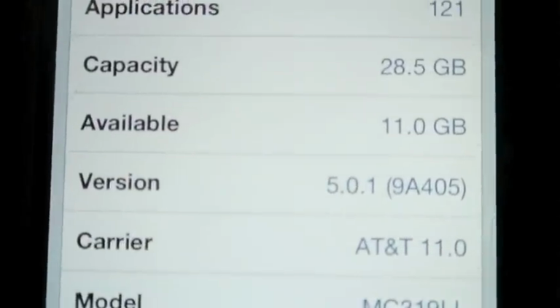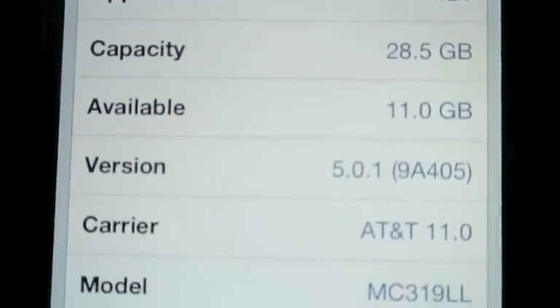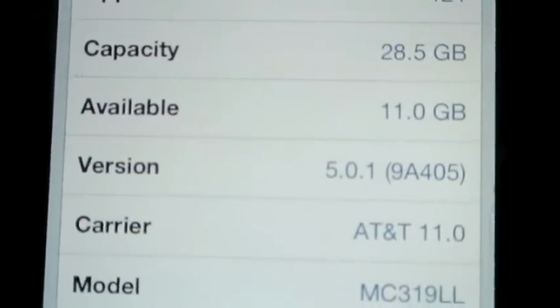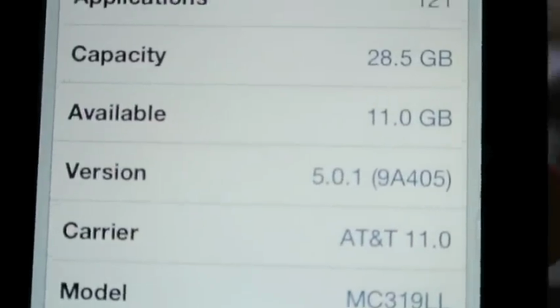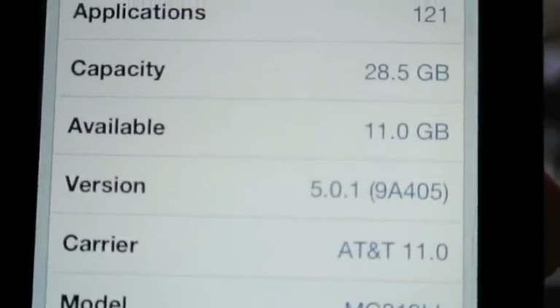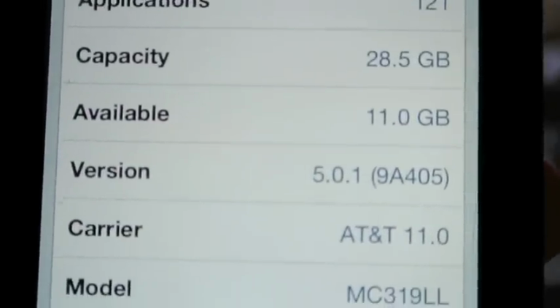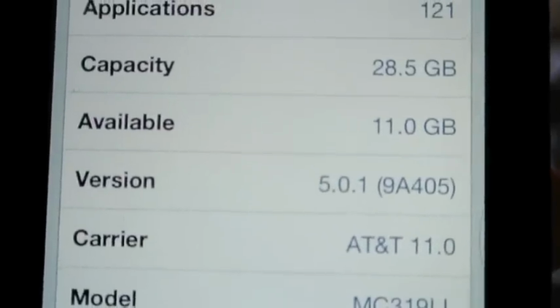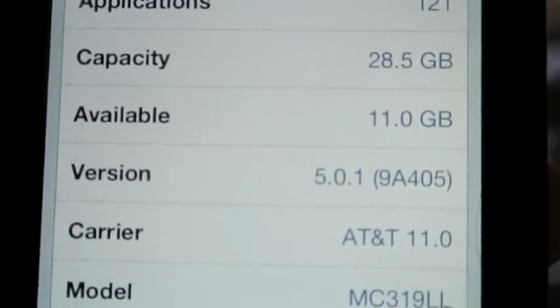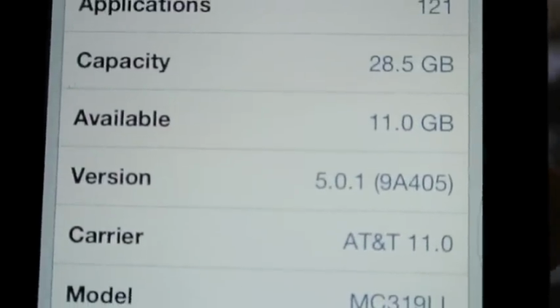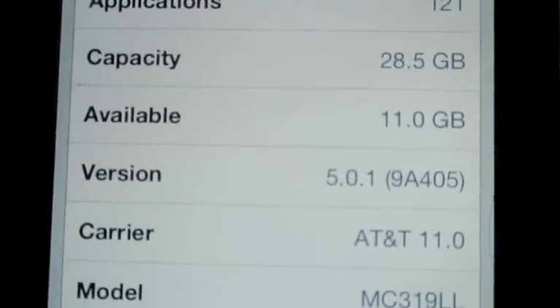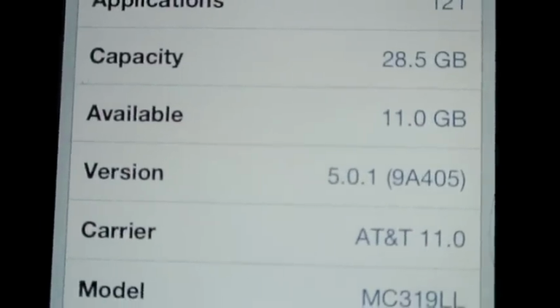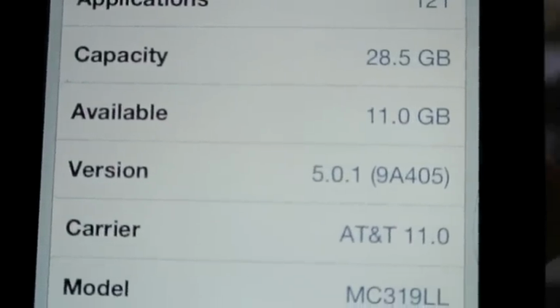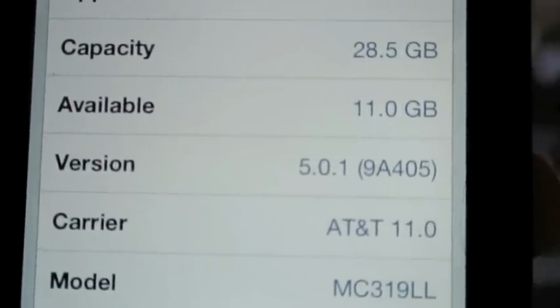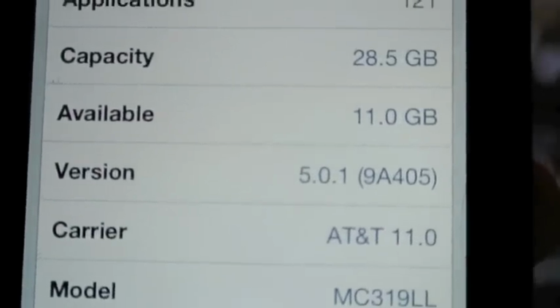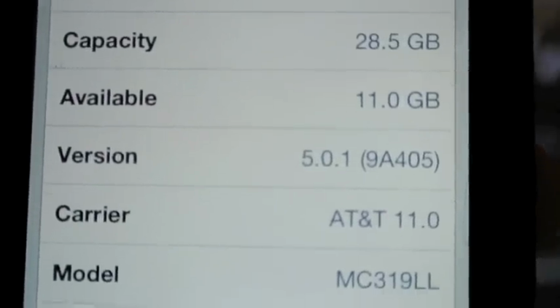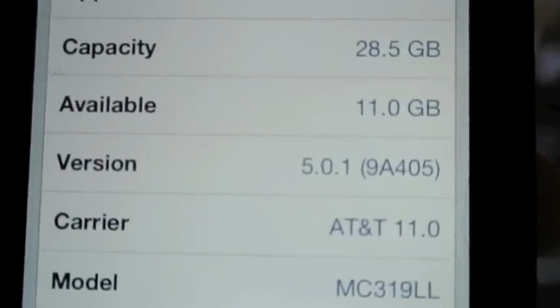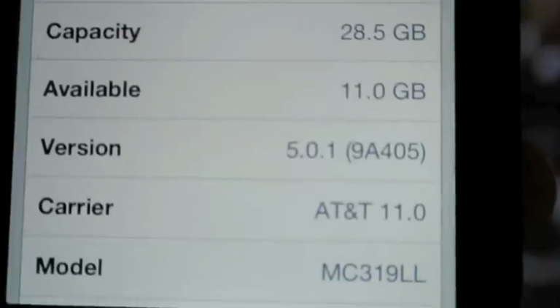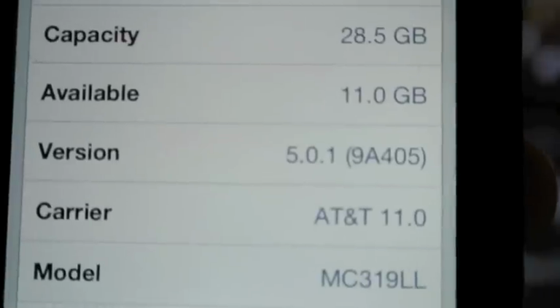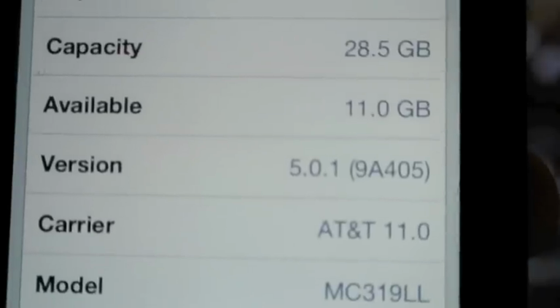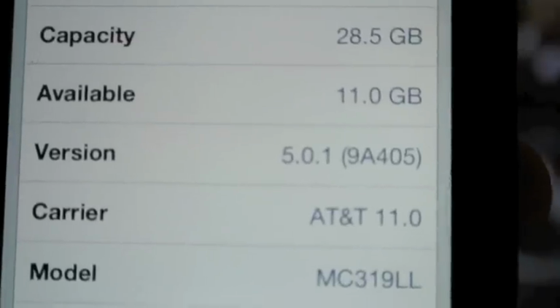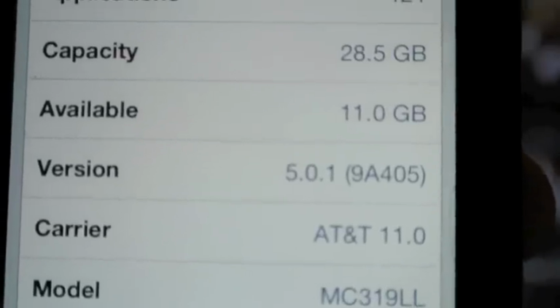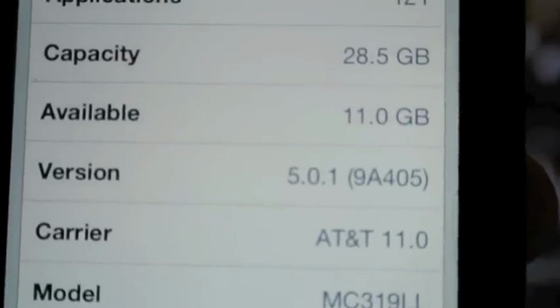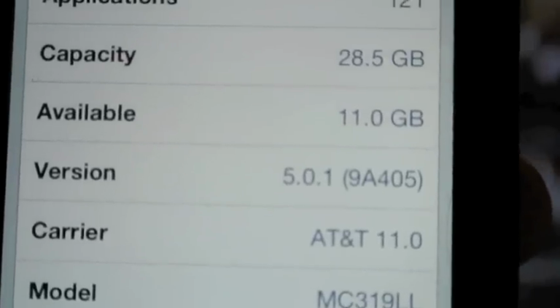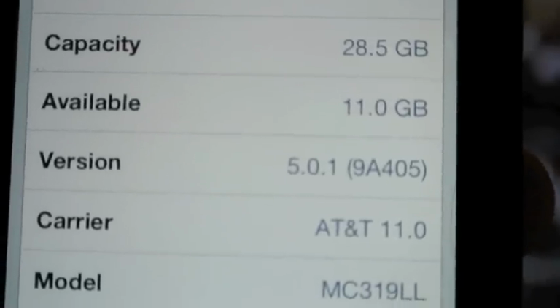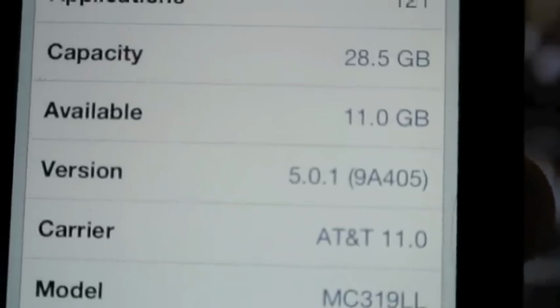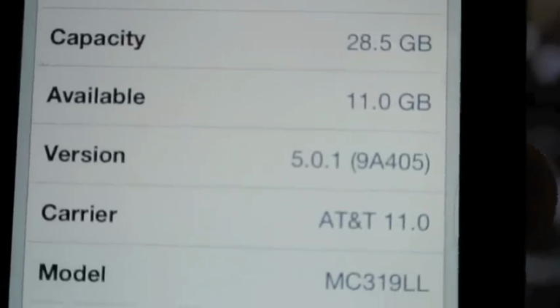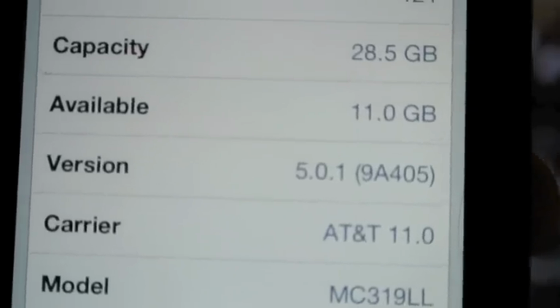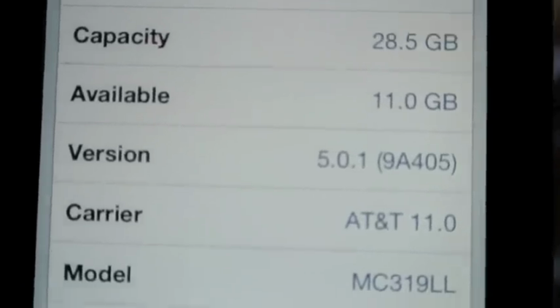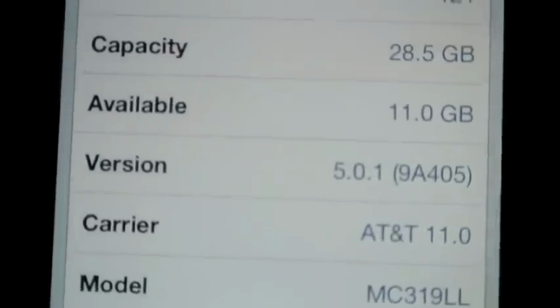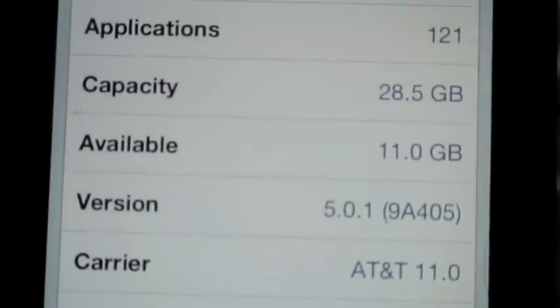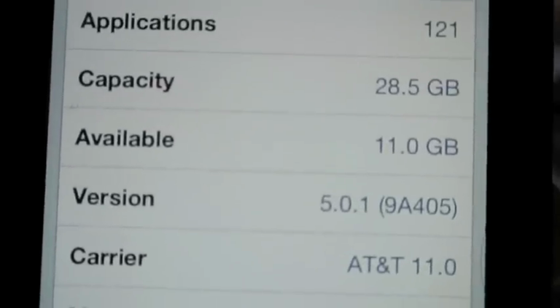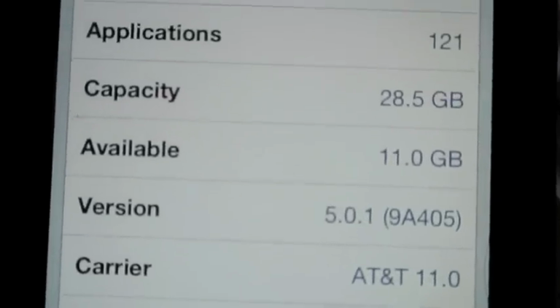The model number, as you can see at the bottom, is an MC319LL, which is an iPhone 4 32GB.